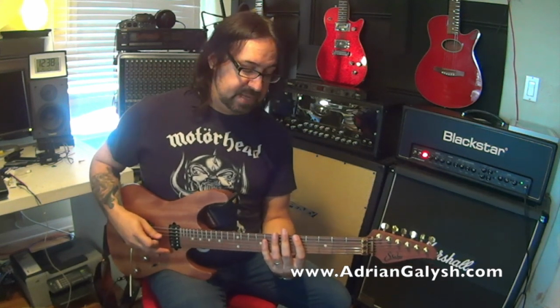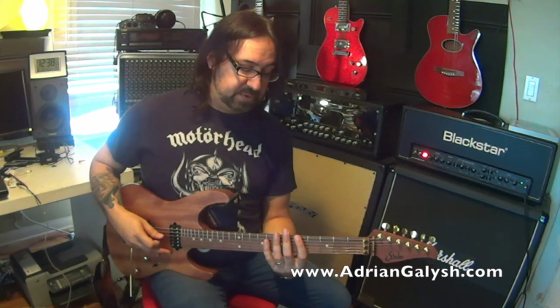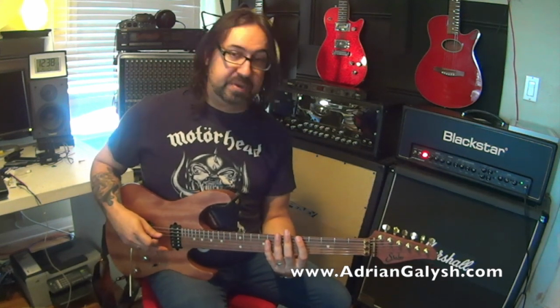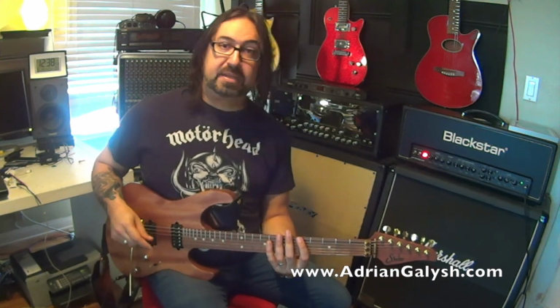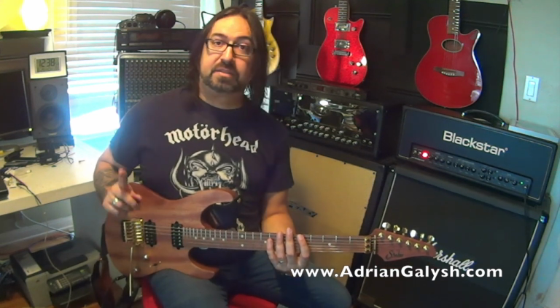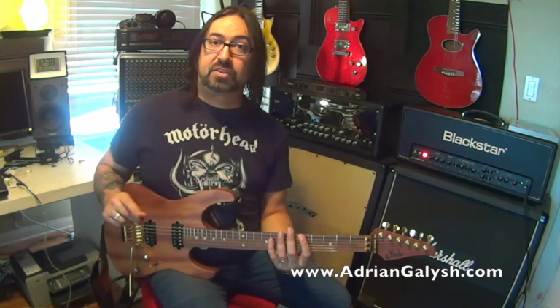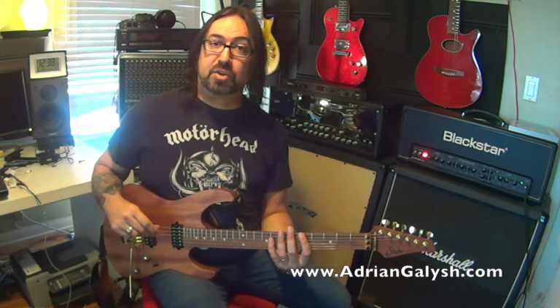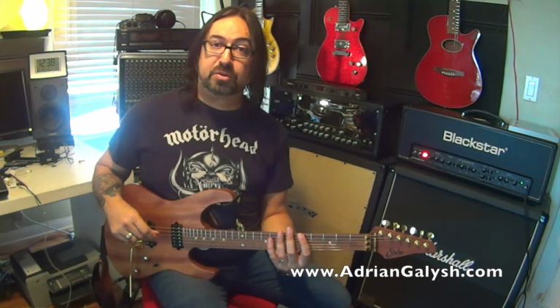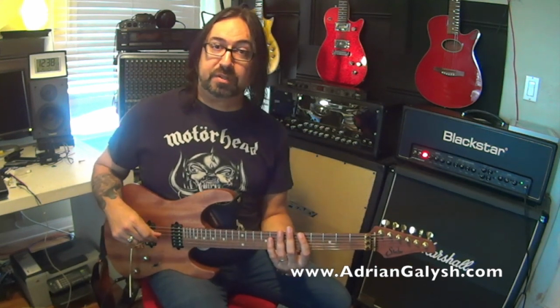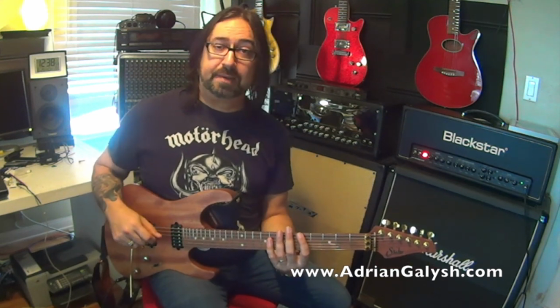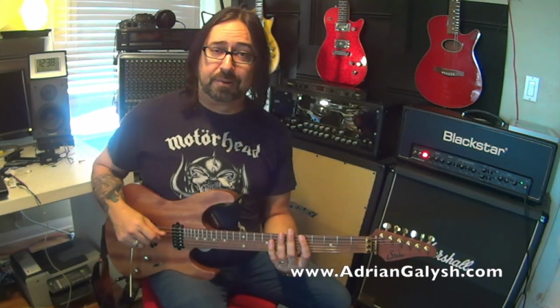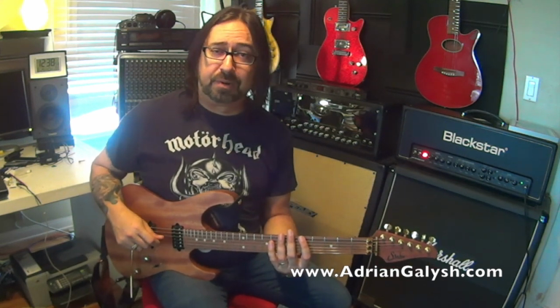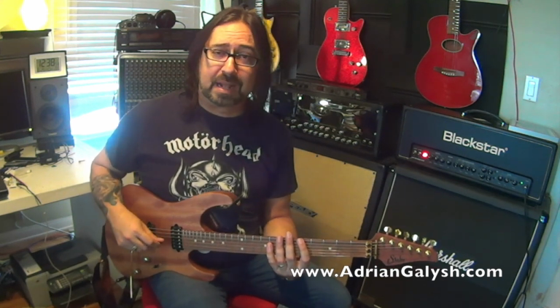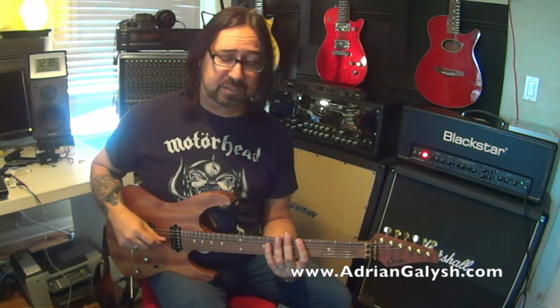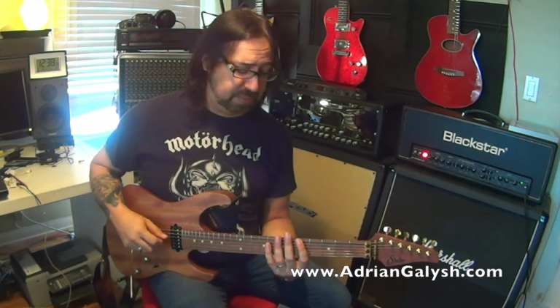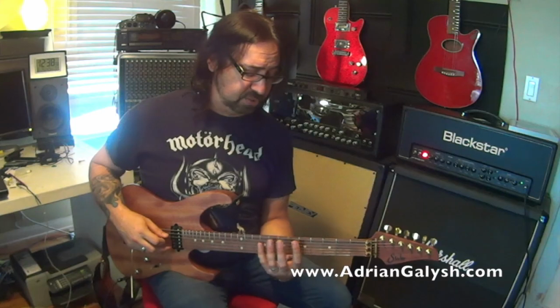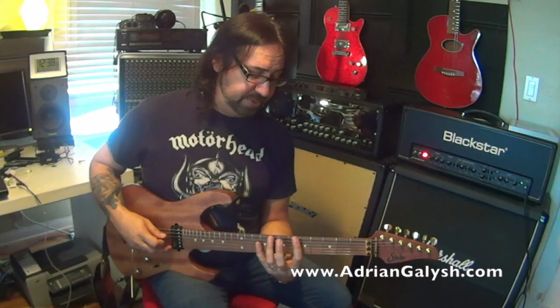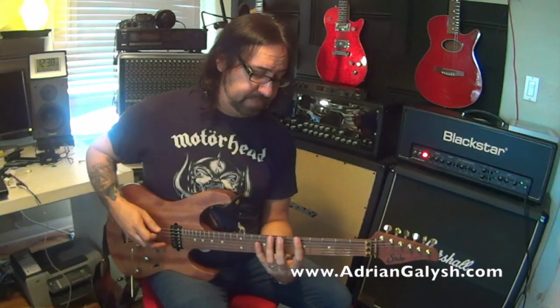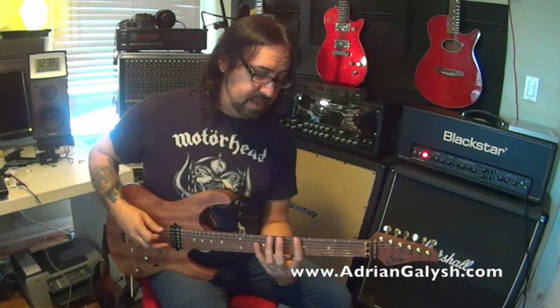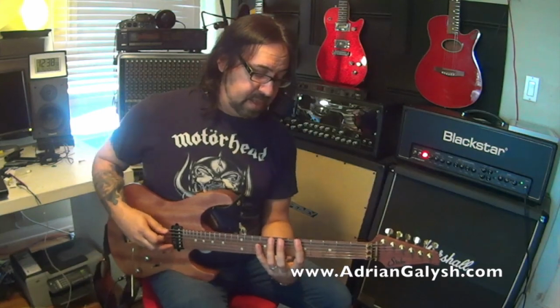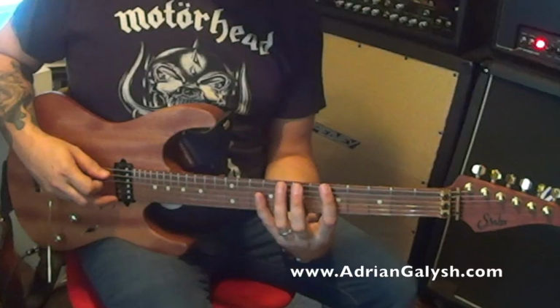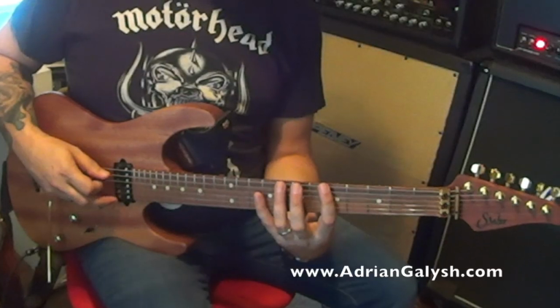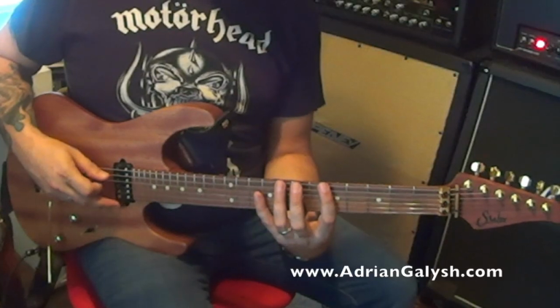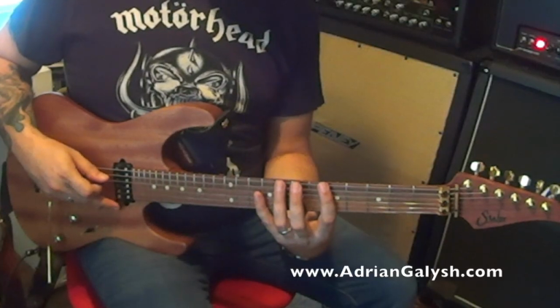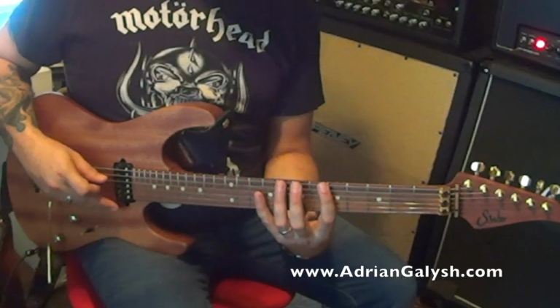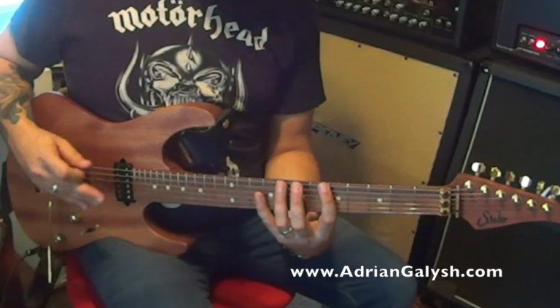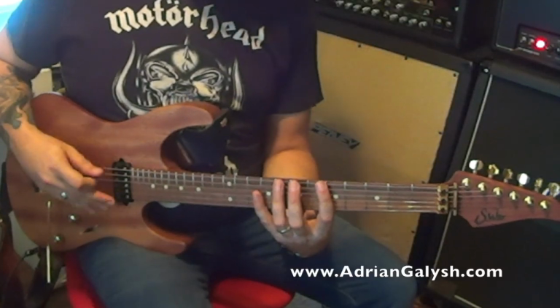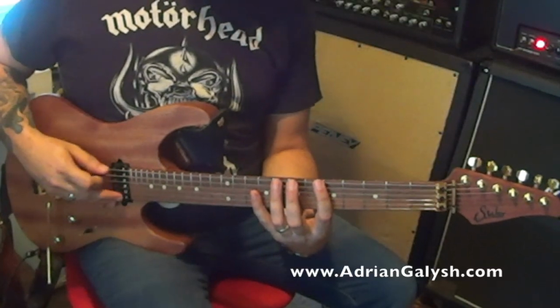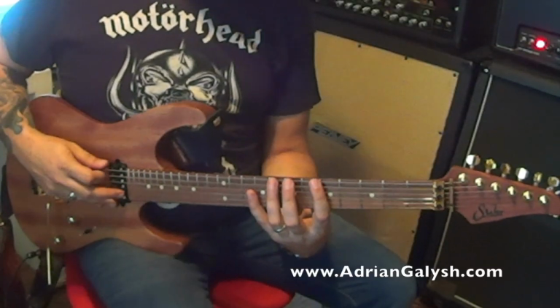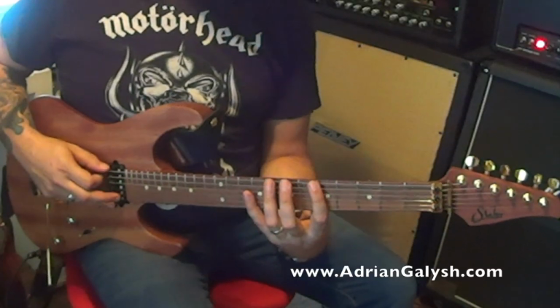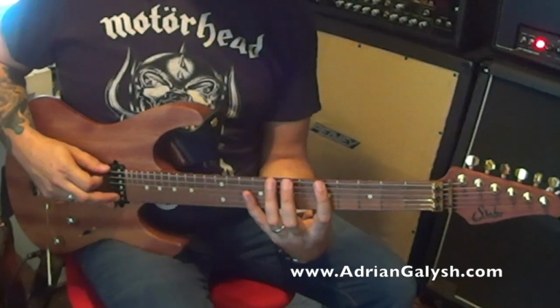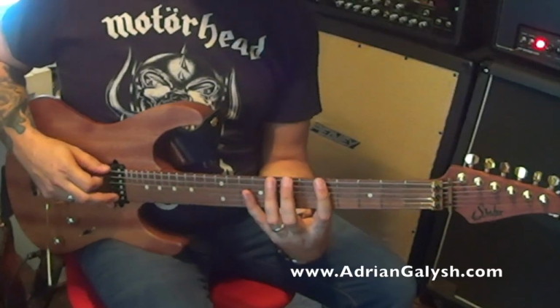Here's the A minor pentatonic scale played slowly.